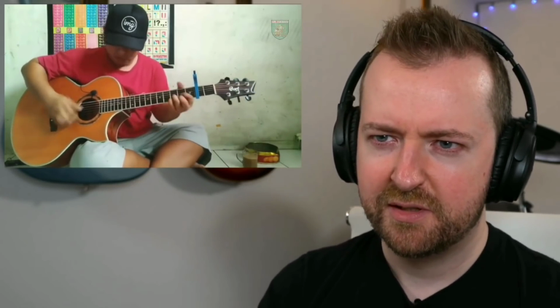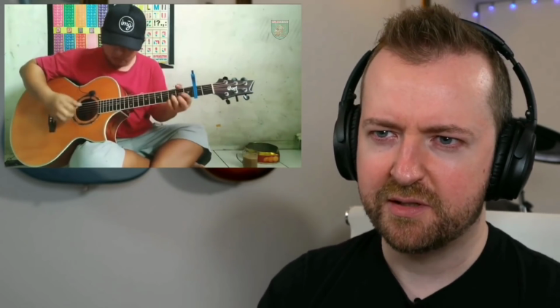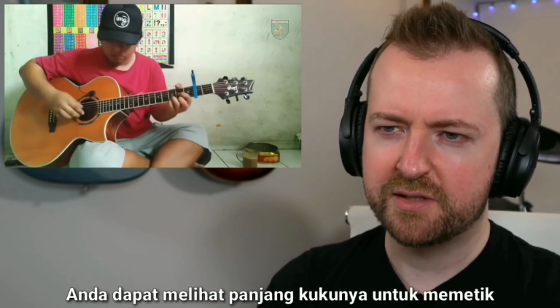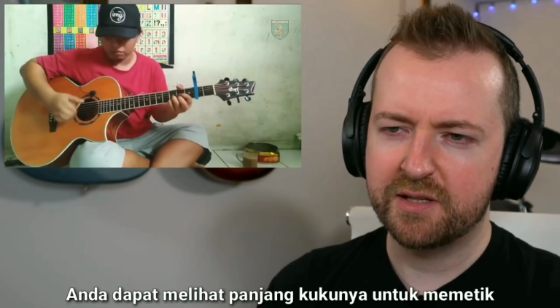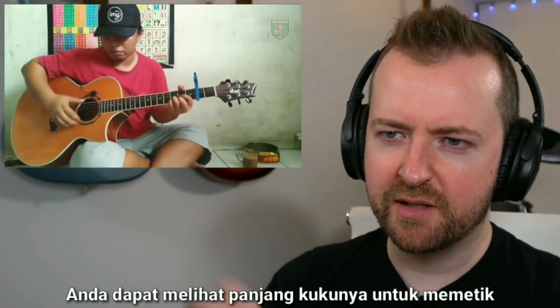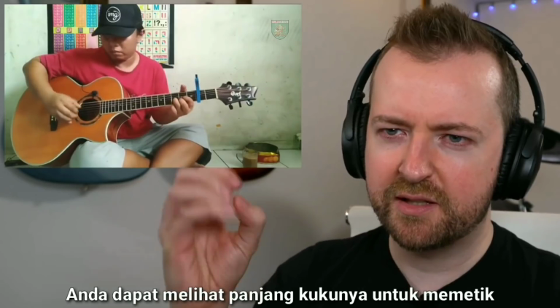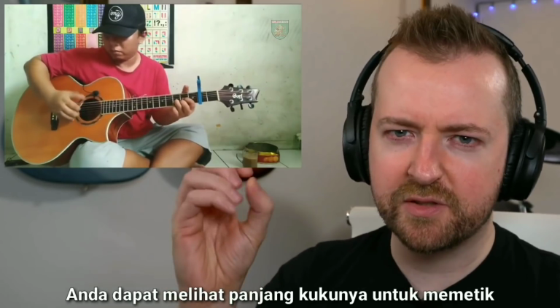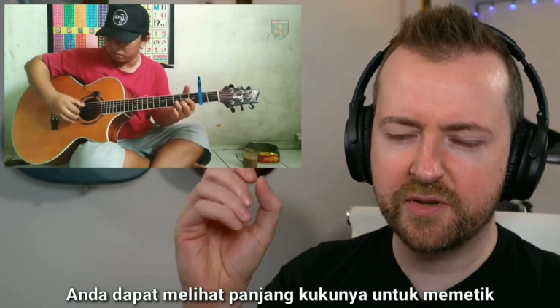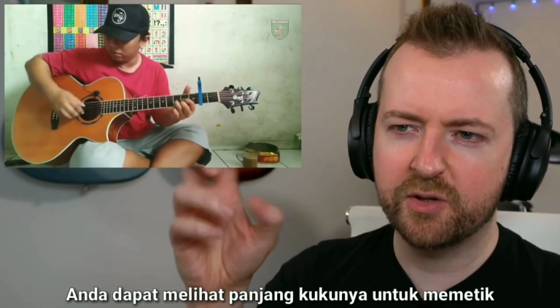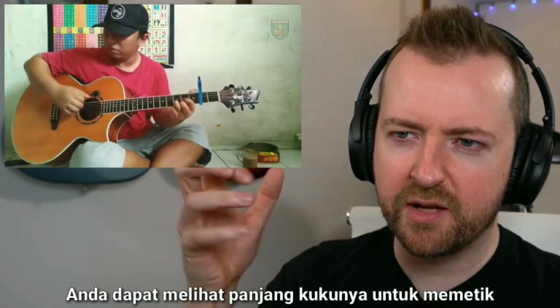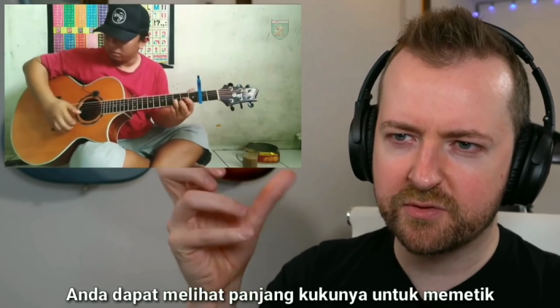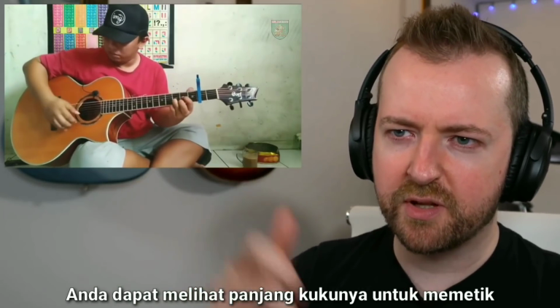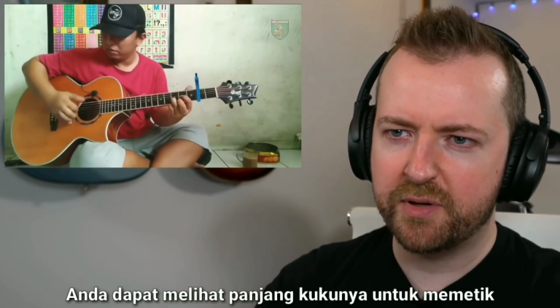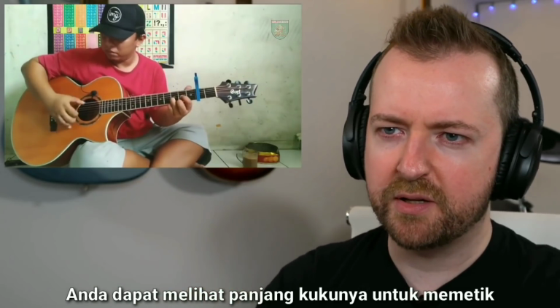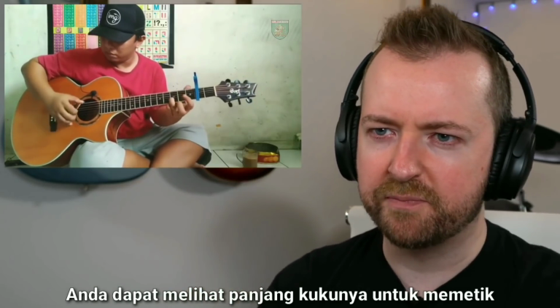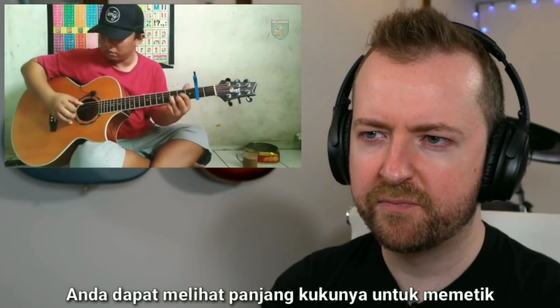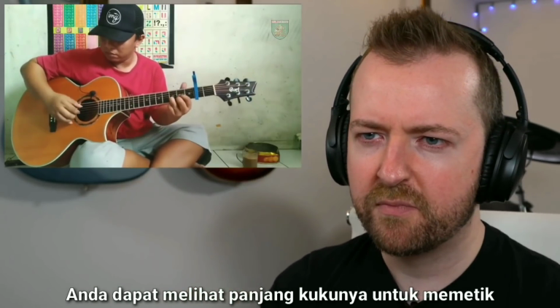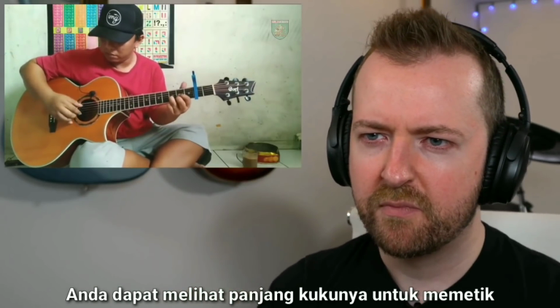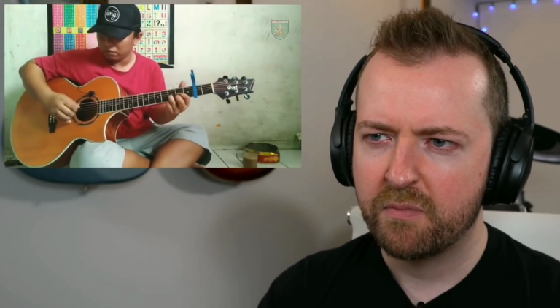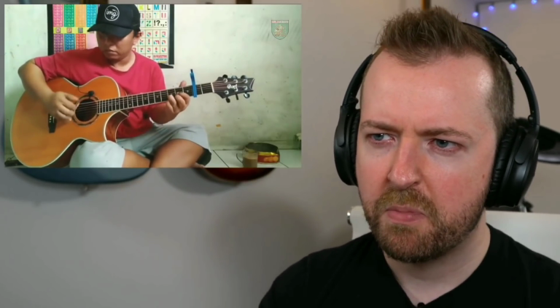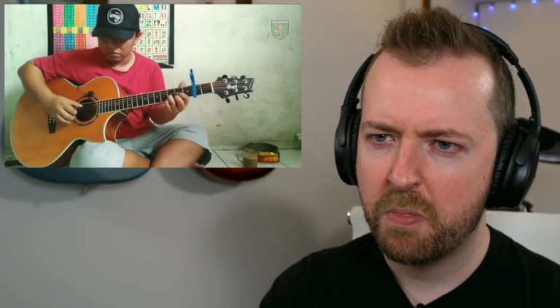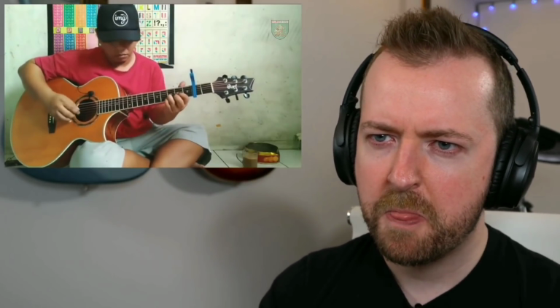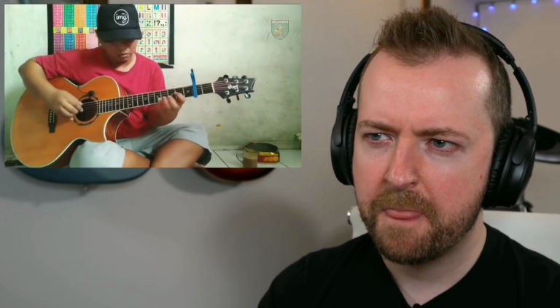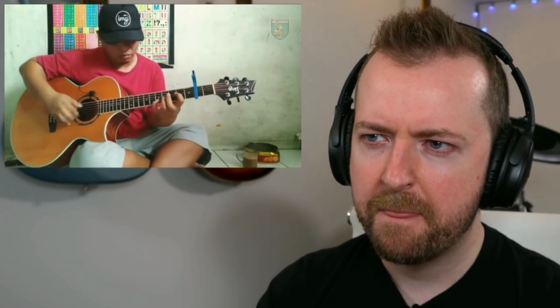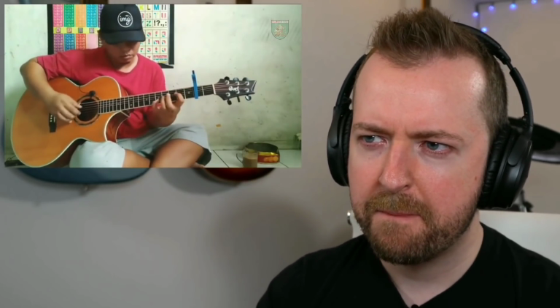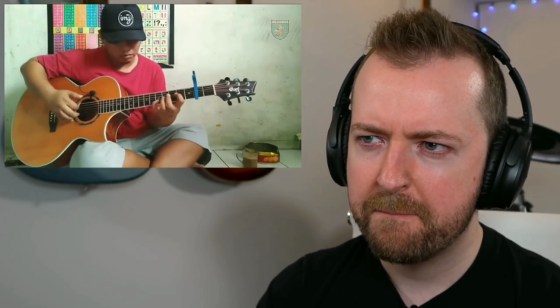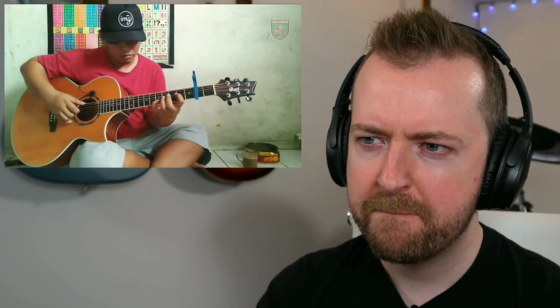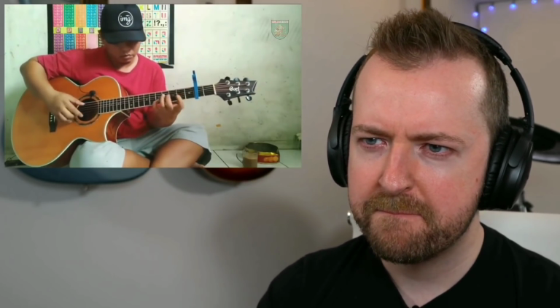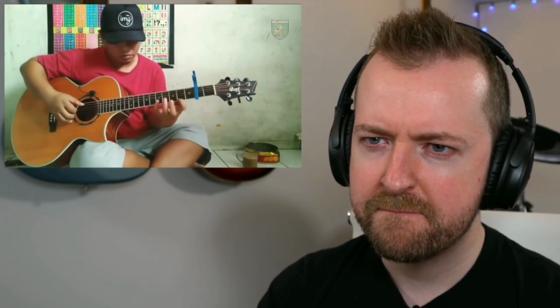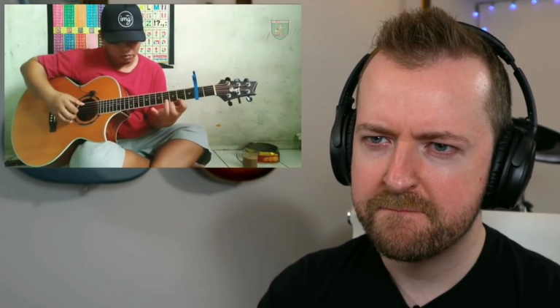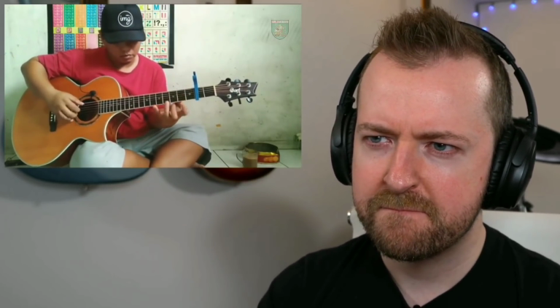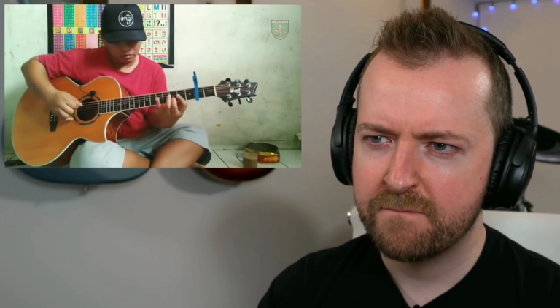You can see the length of his fingernails for that picking.